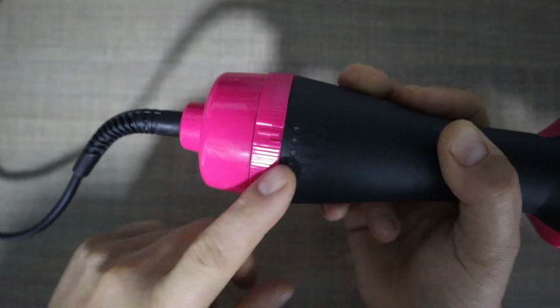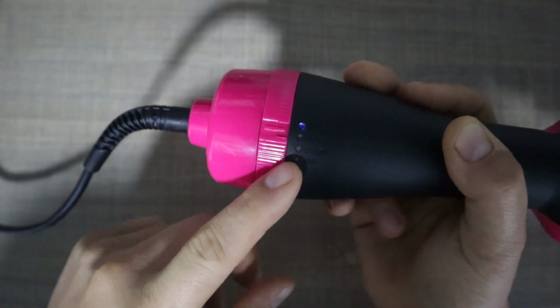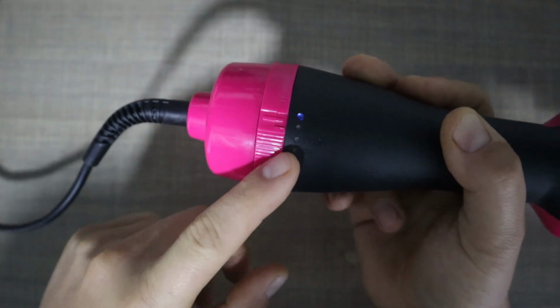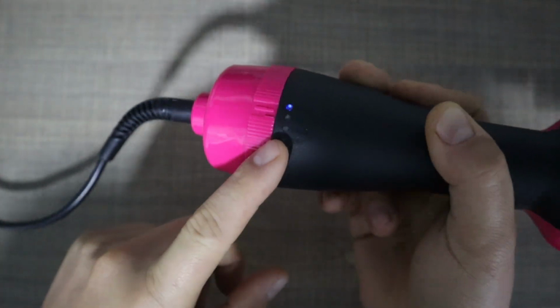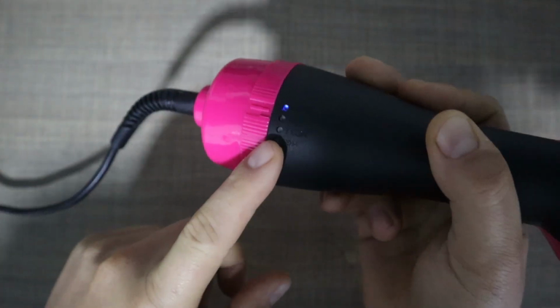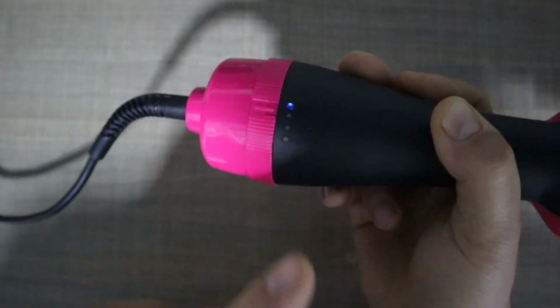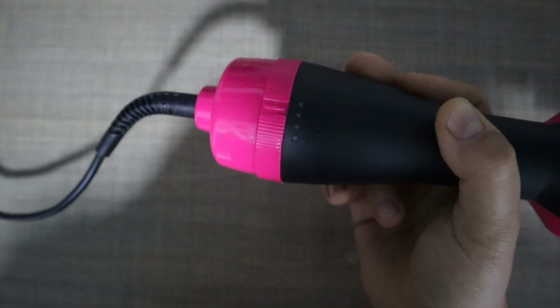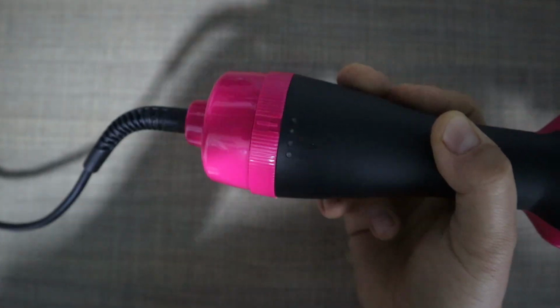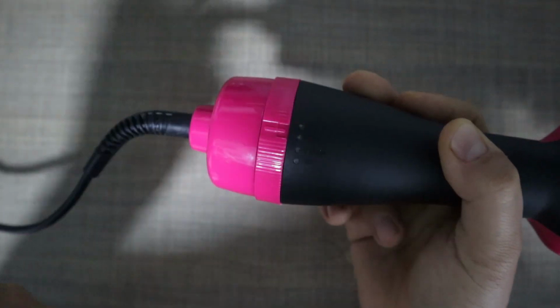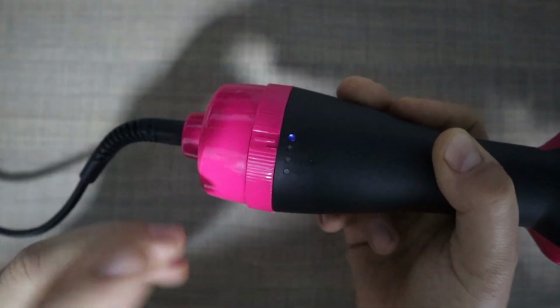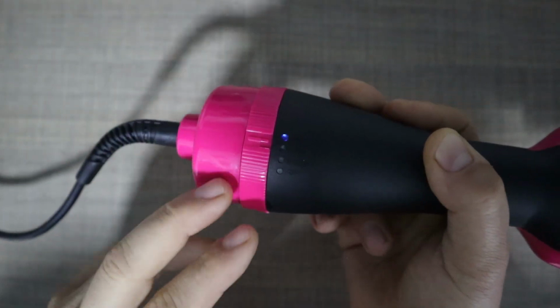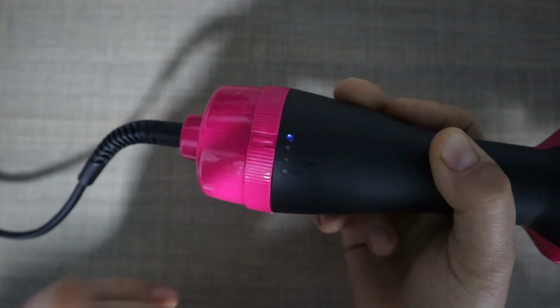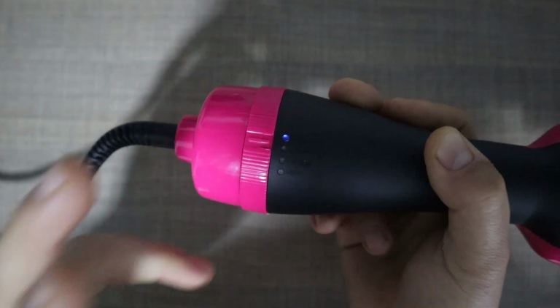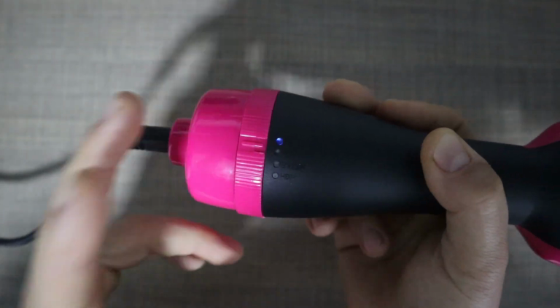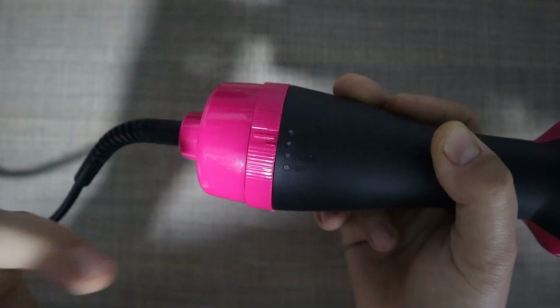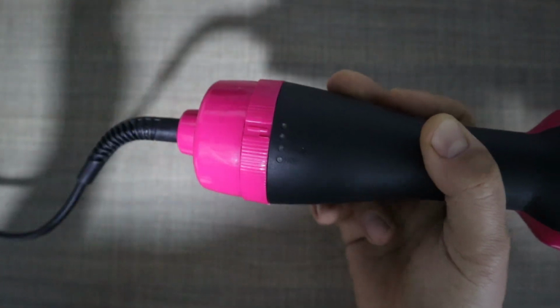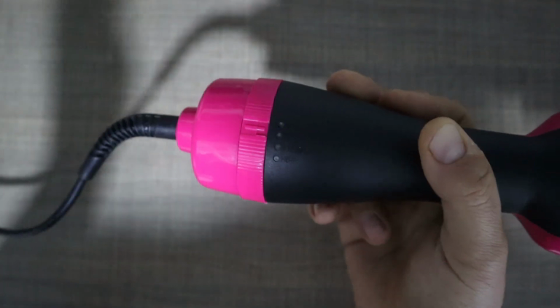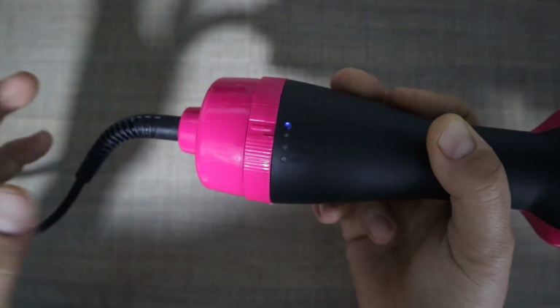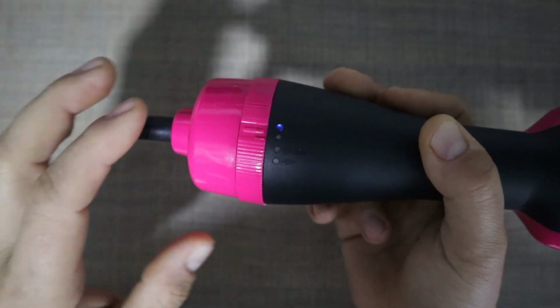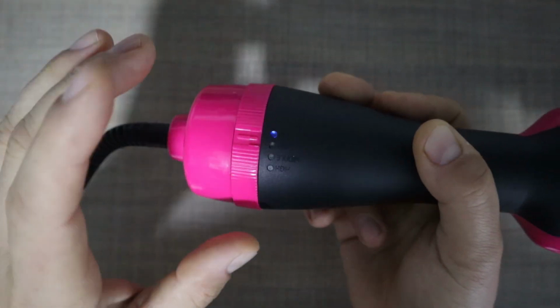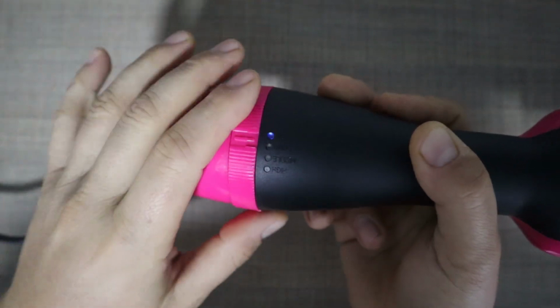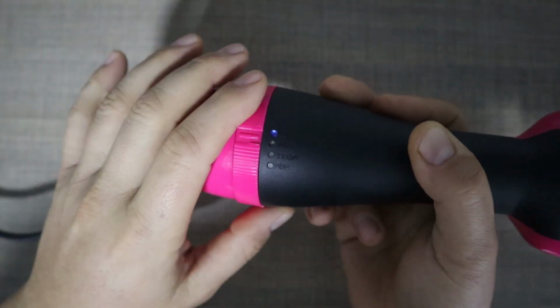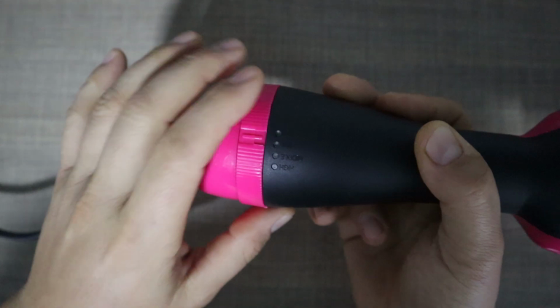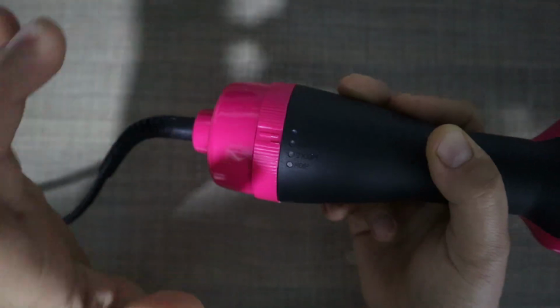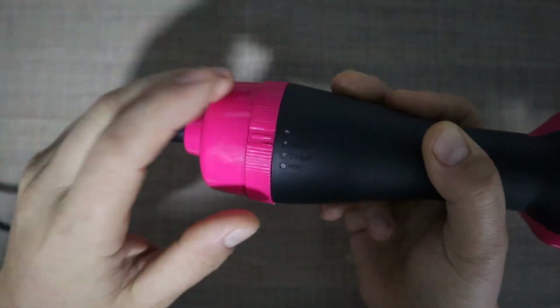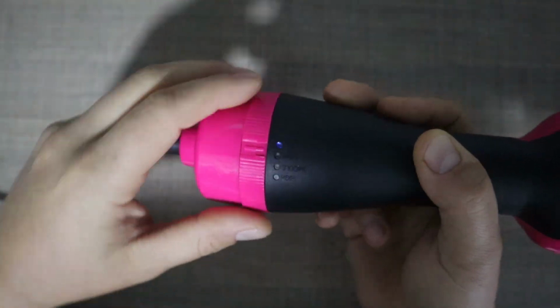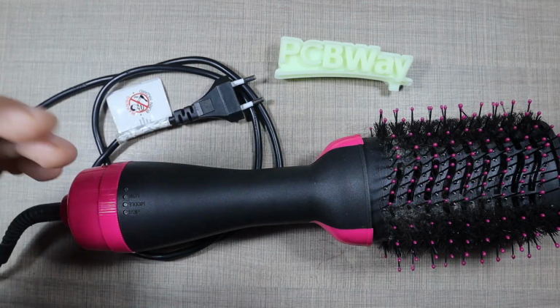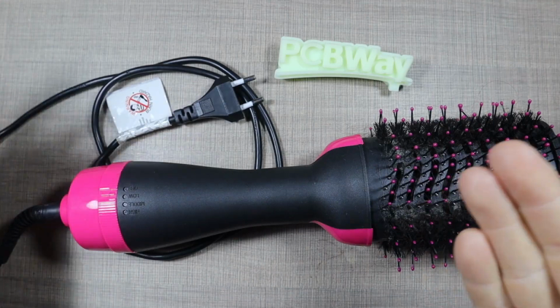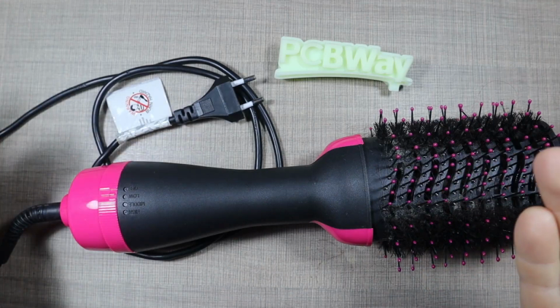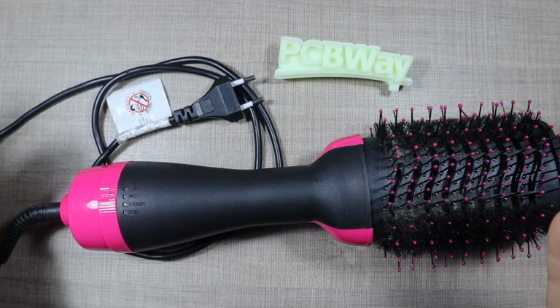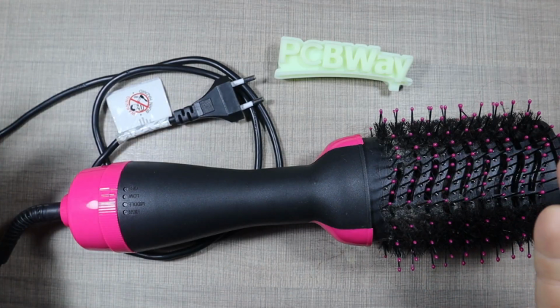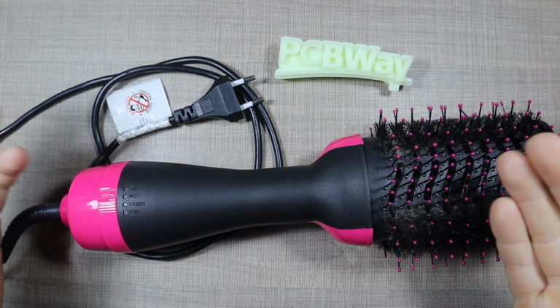So let's first deal with the cable and then we'll move to opening this up and see if there is a problem inside.